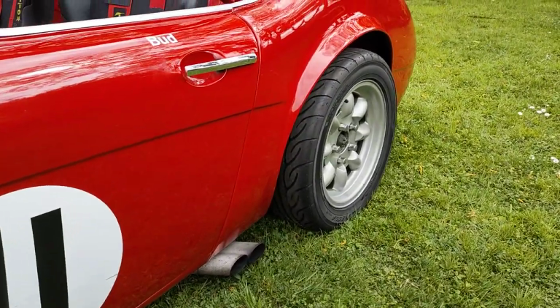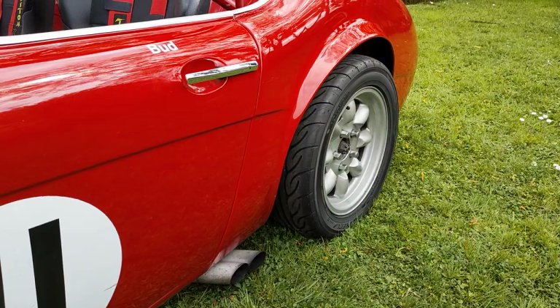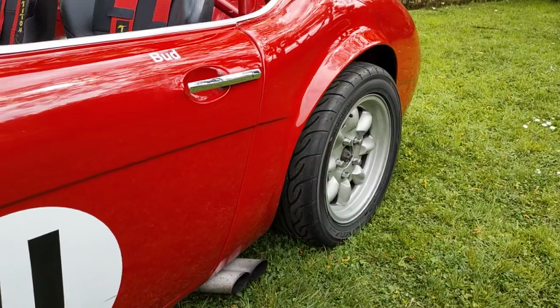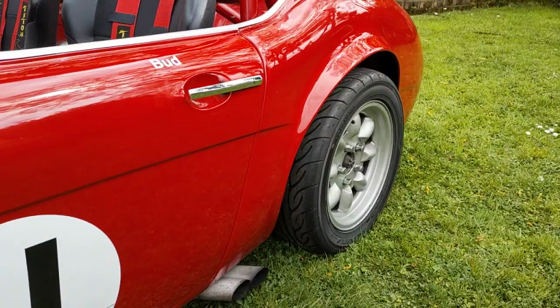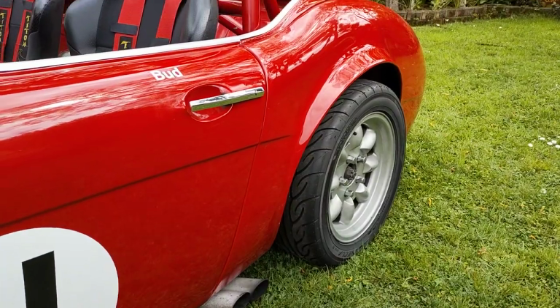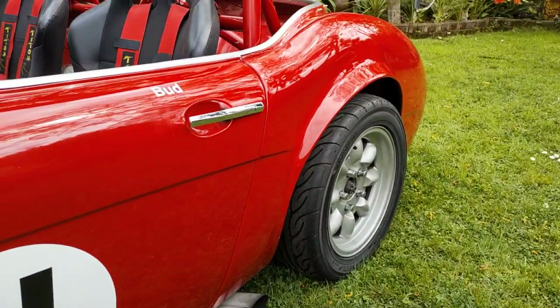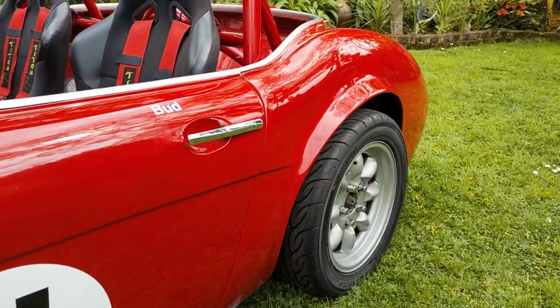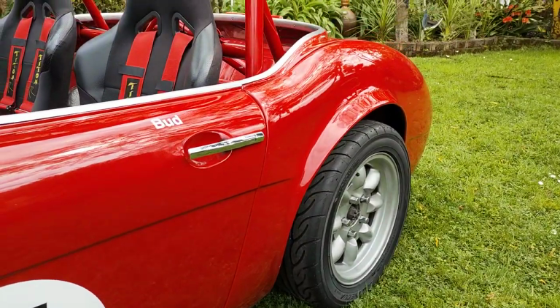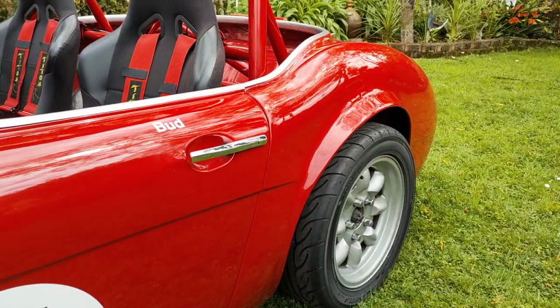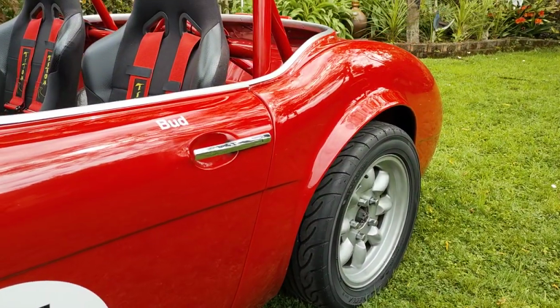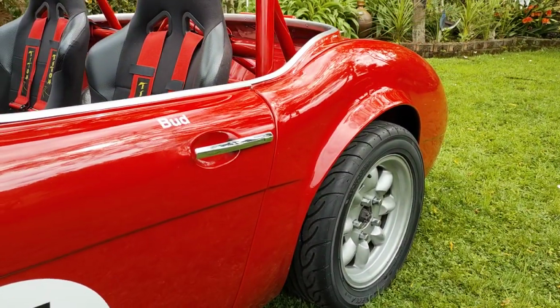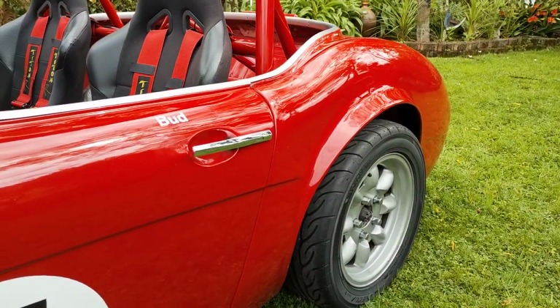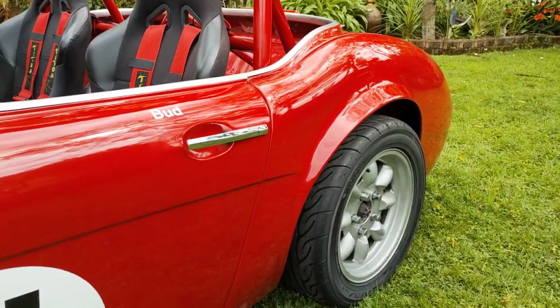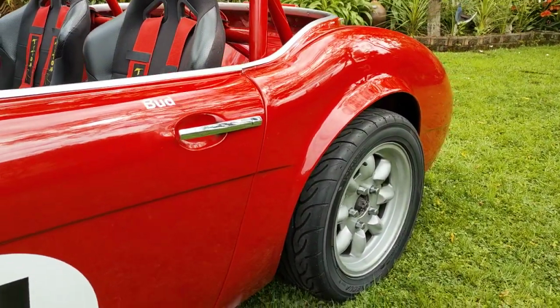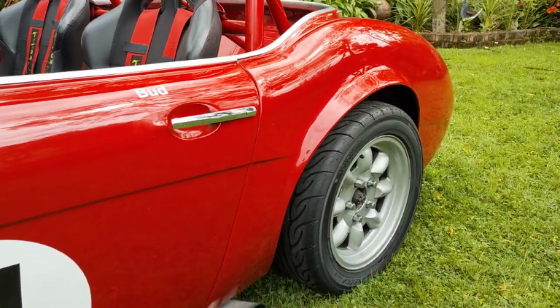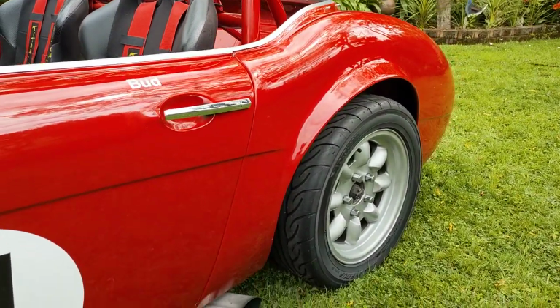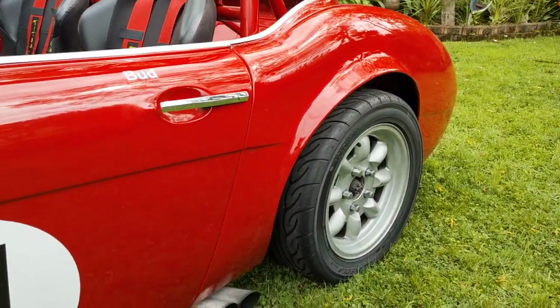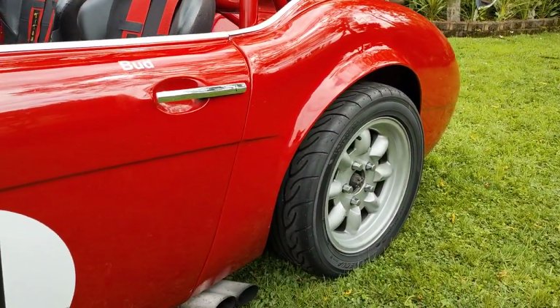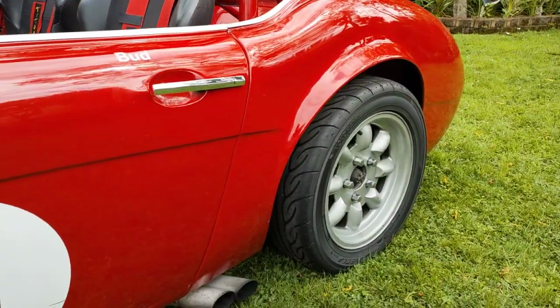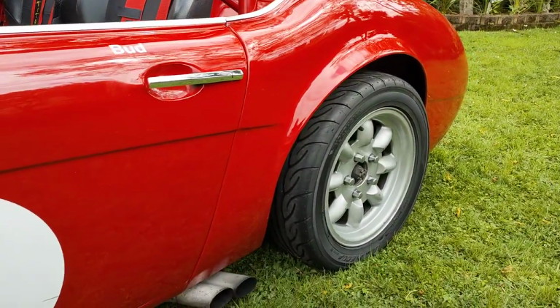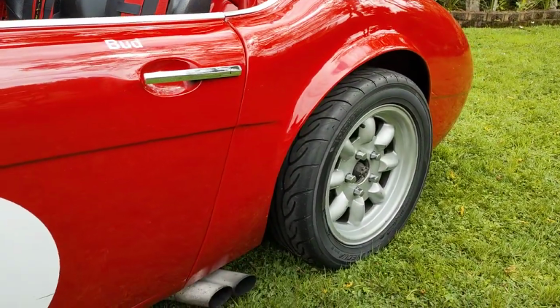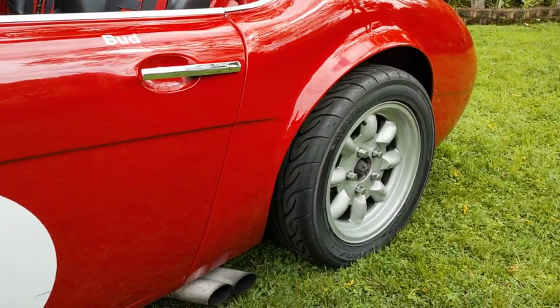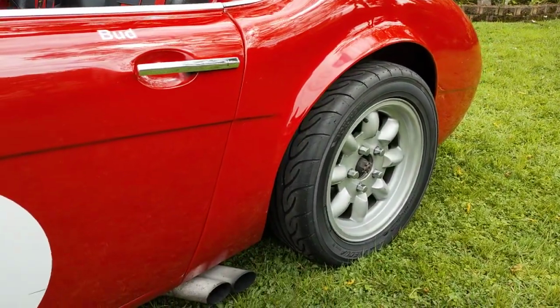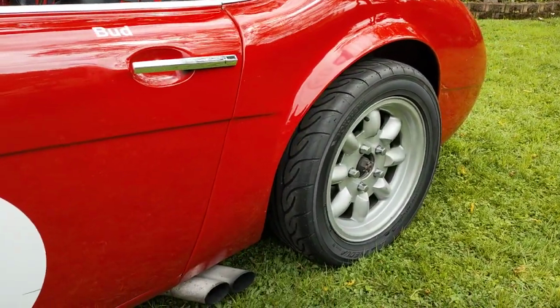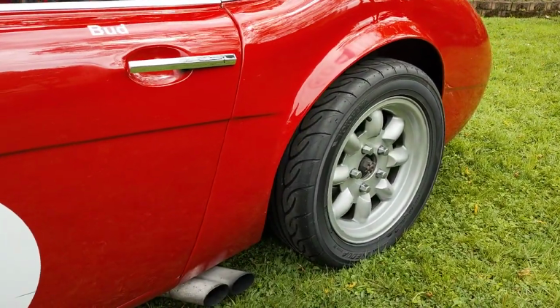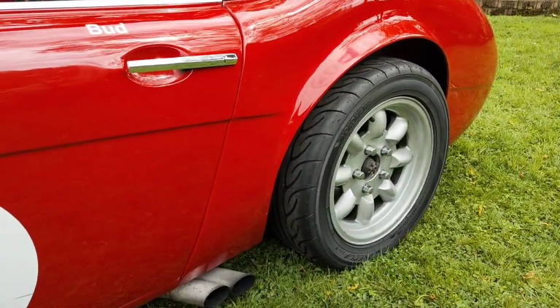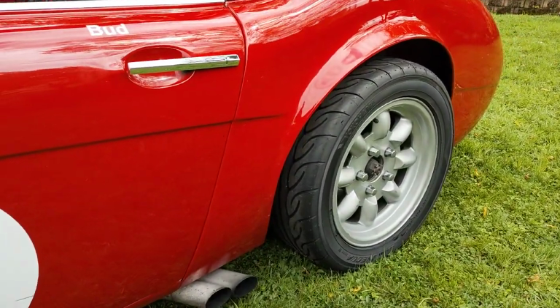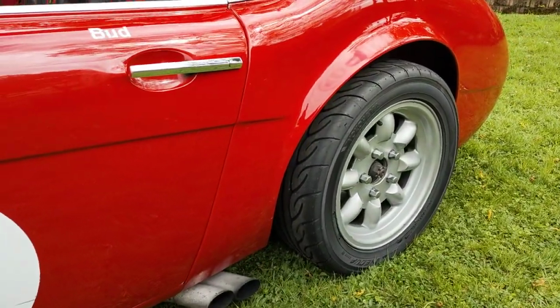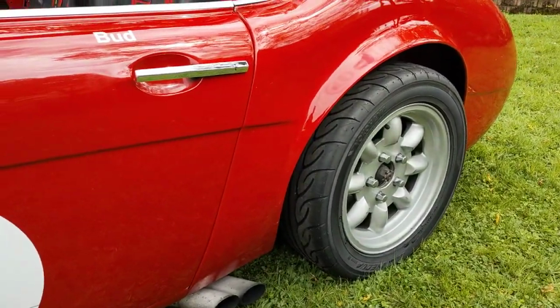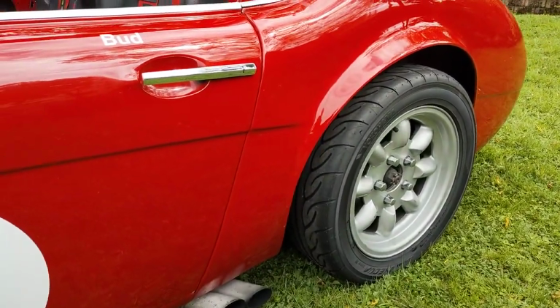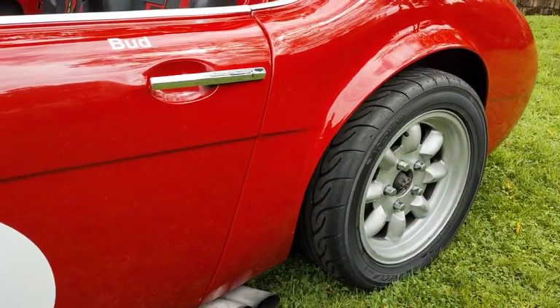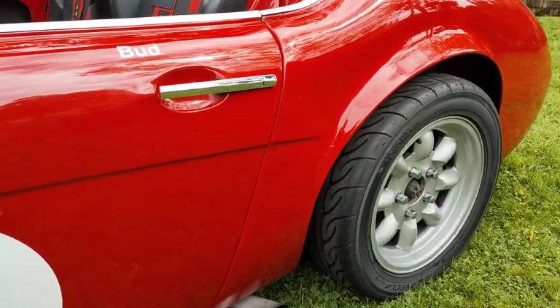That's just the fuel pump you can hear — a high pressure fuel pump. We'll get around to that in a second.